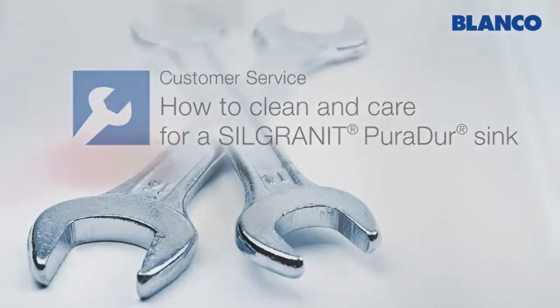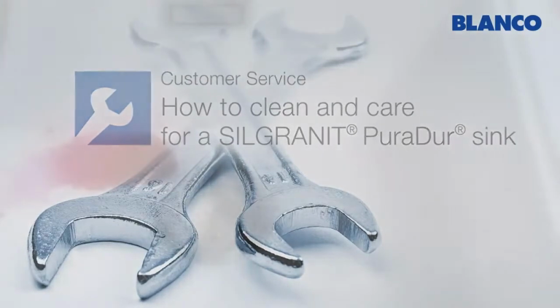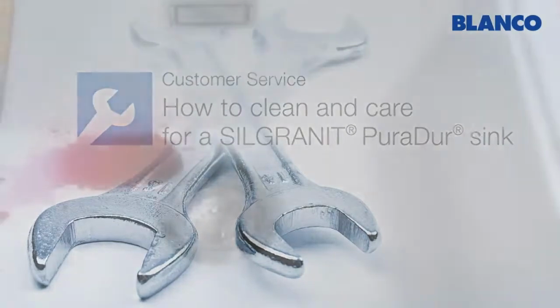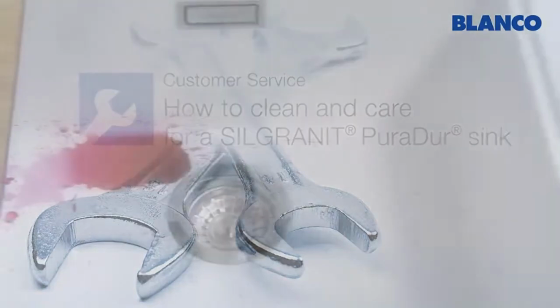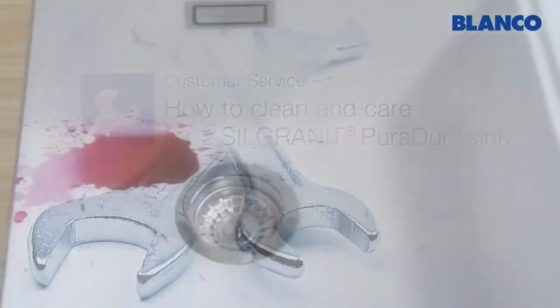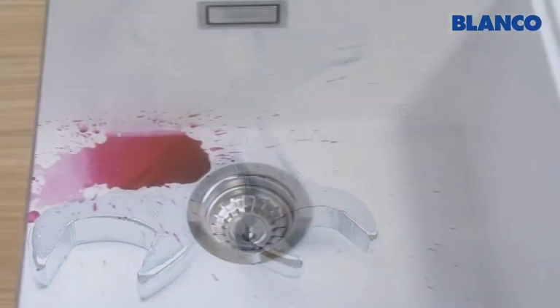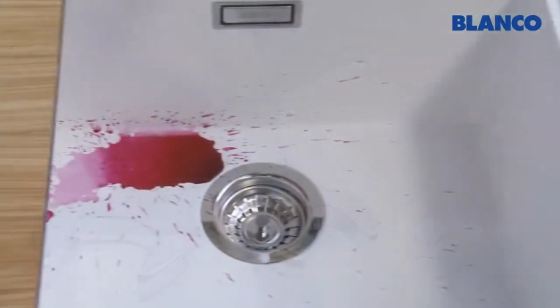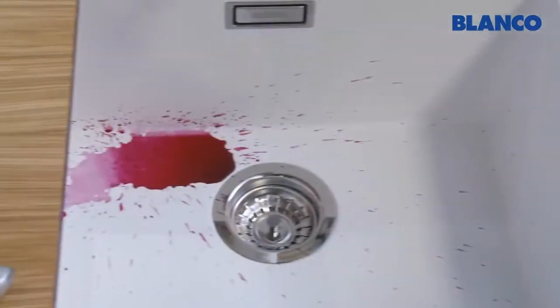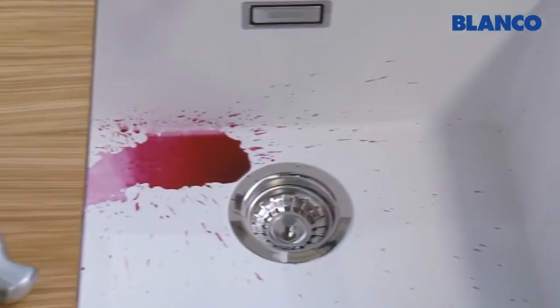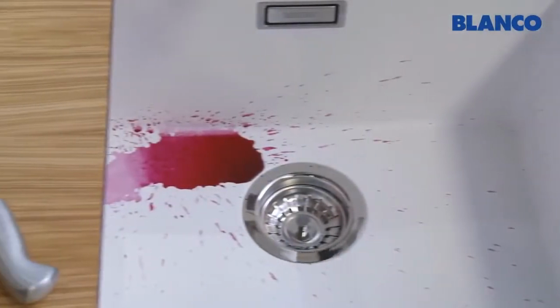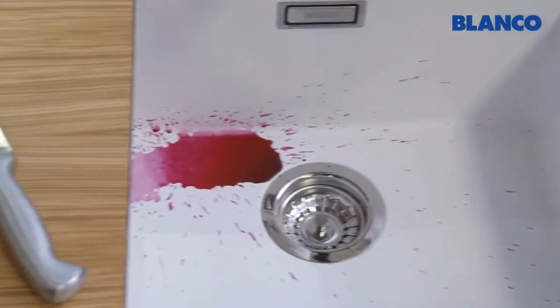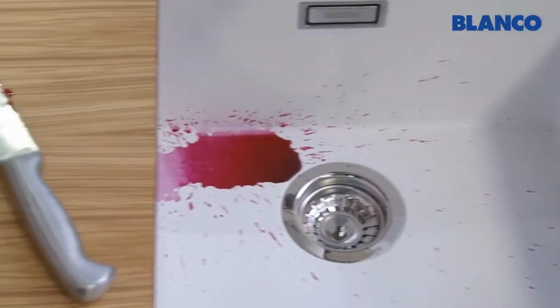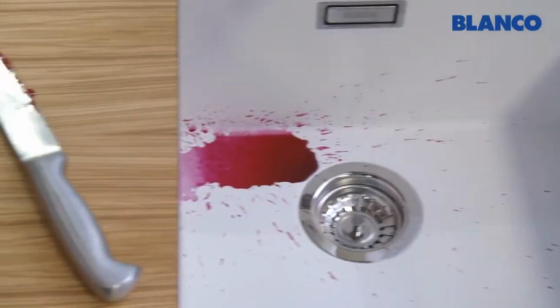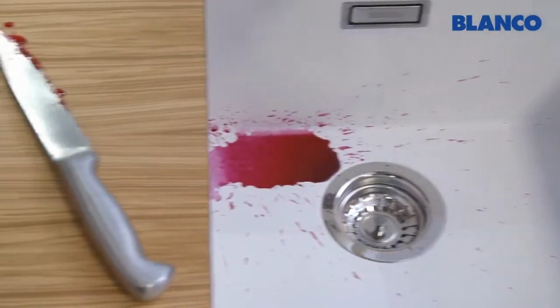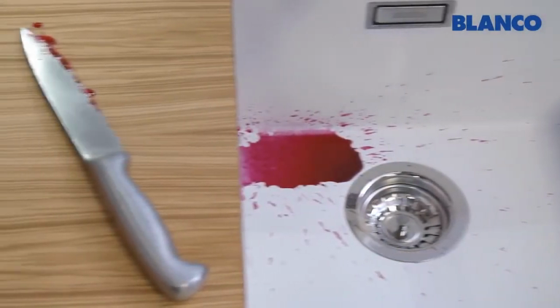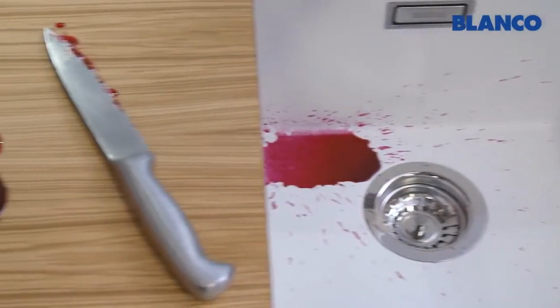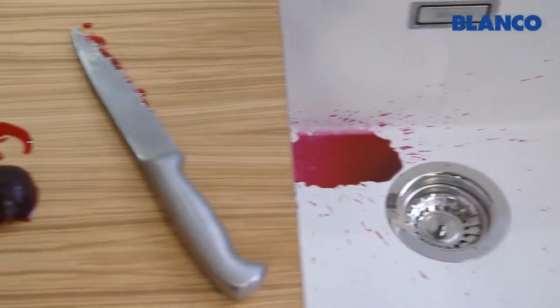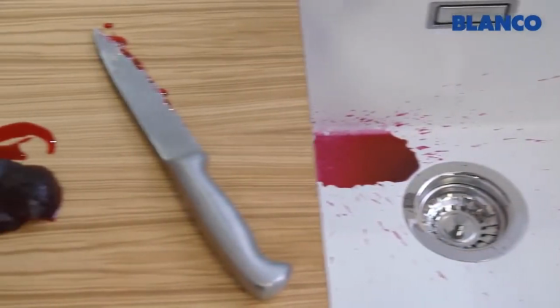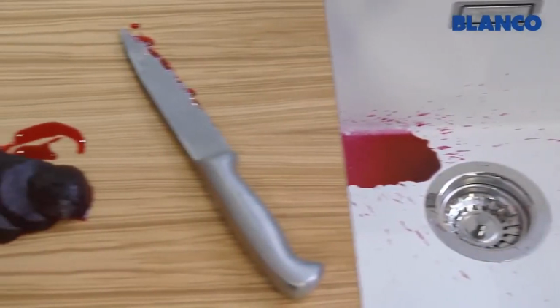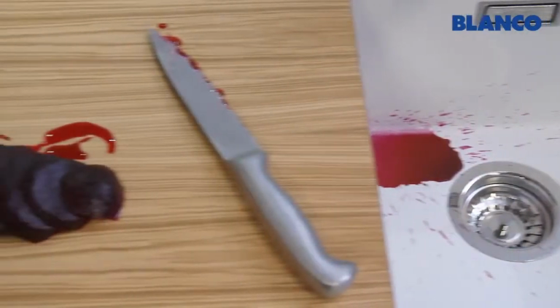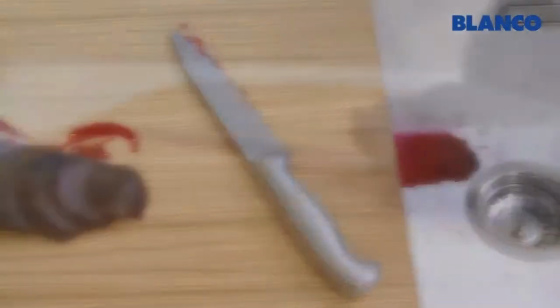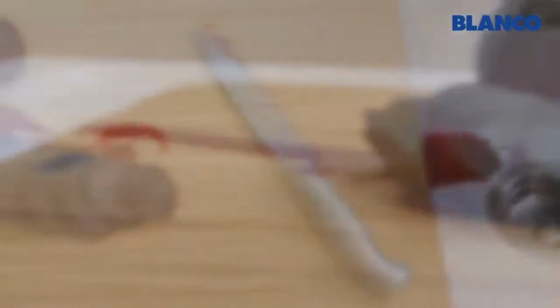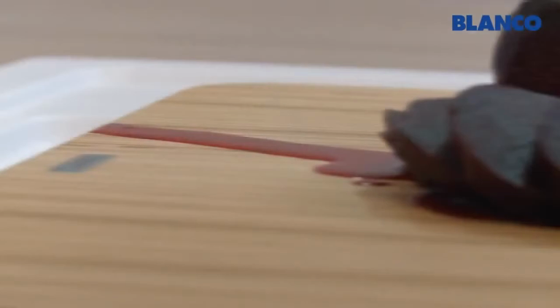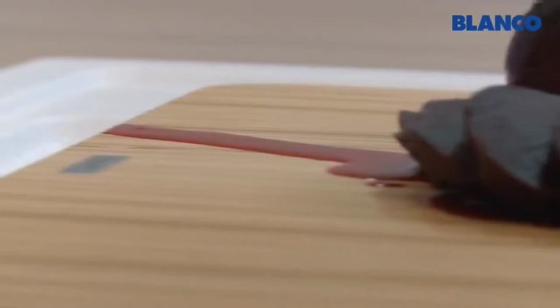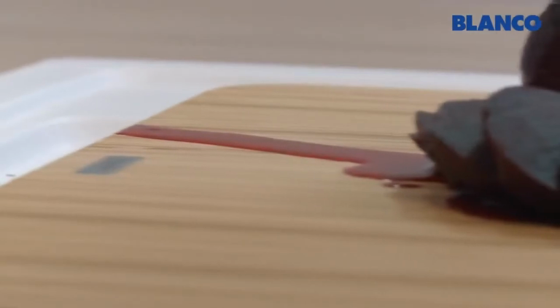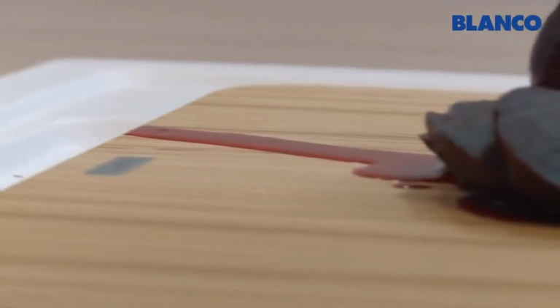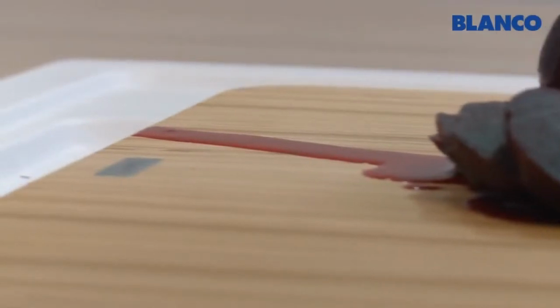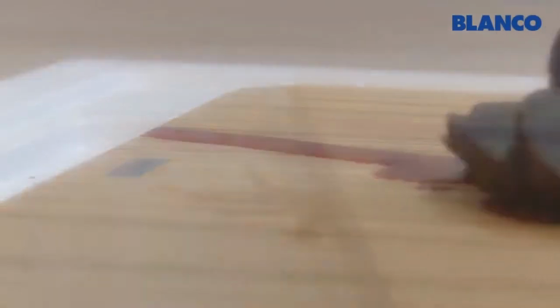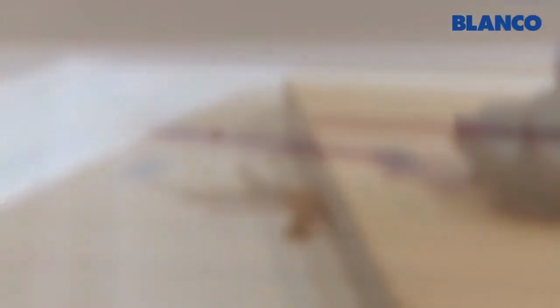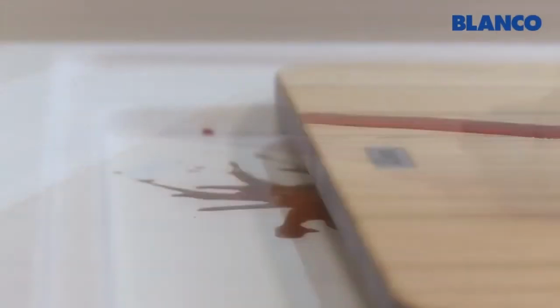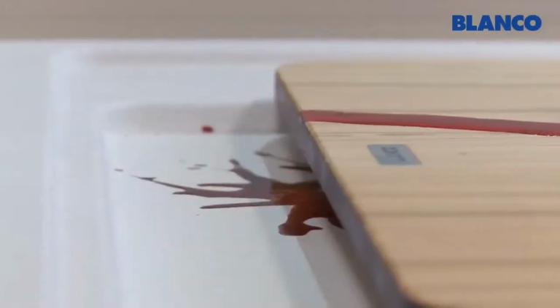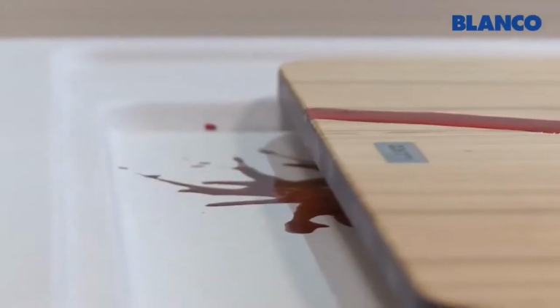We're going to show you how to clean and care for a Blanco Silgranite Purador sink.